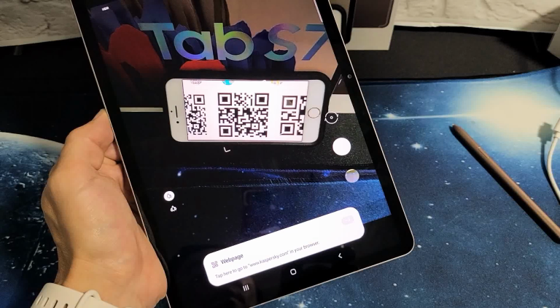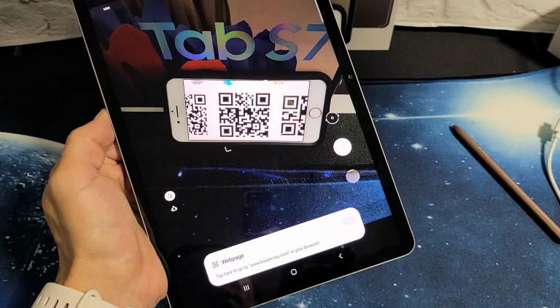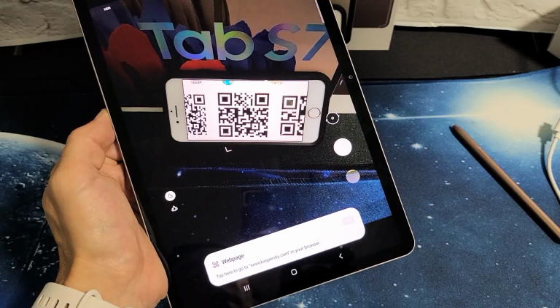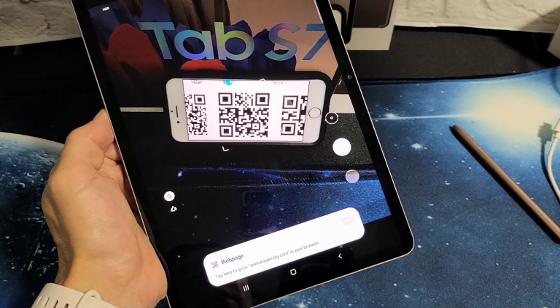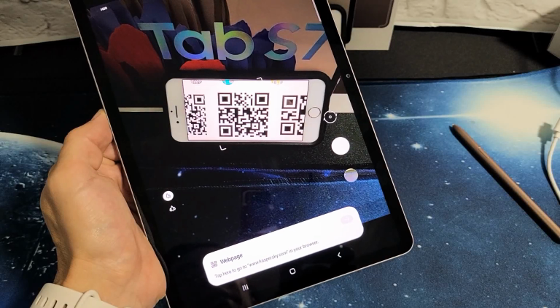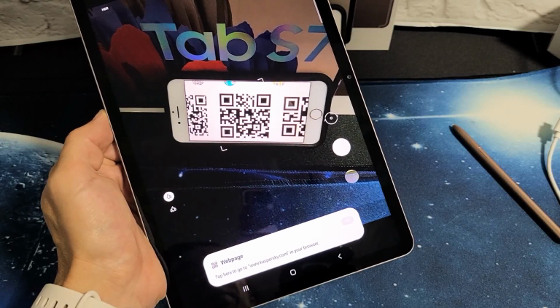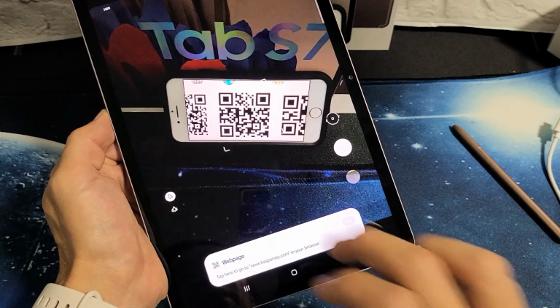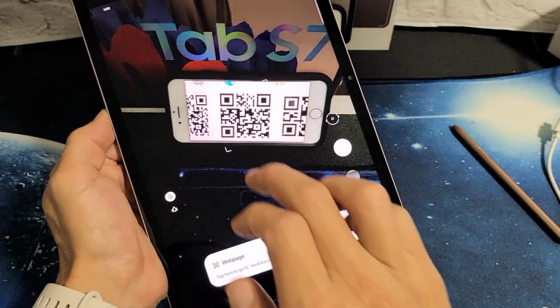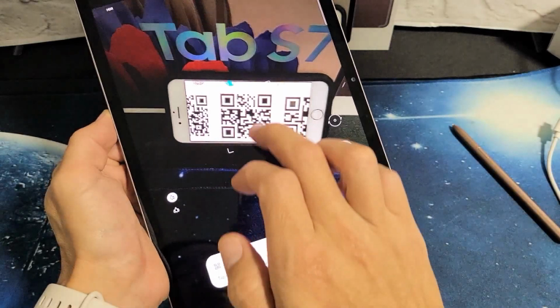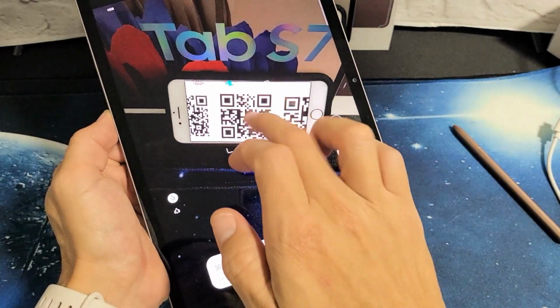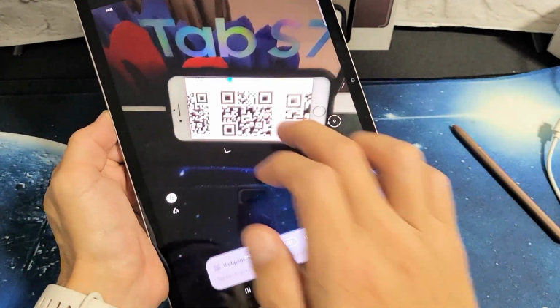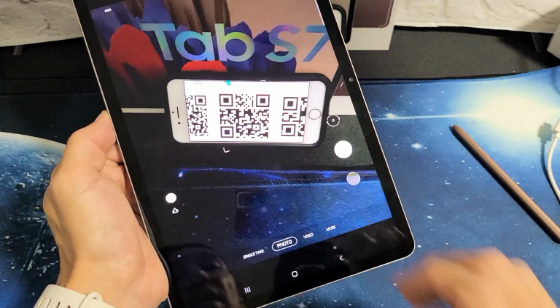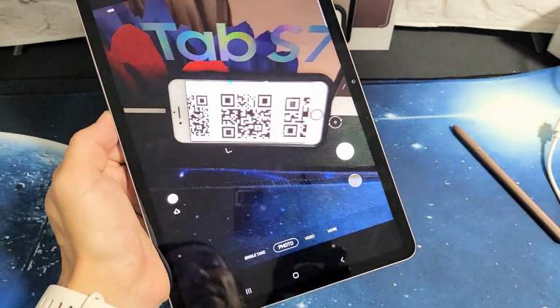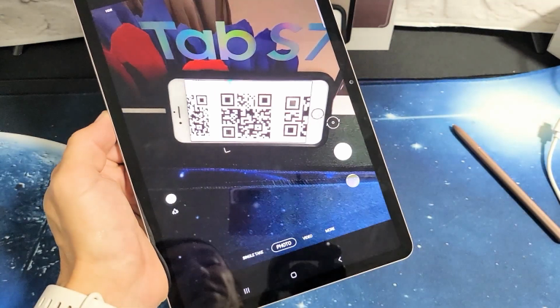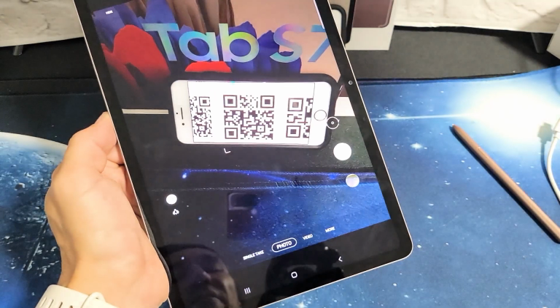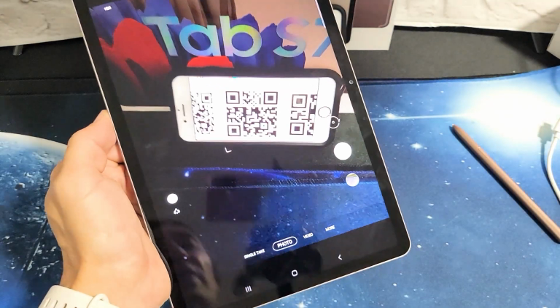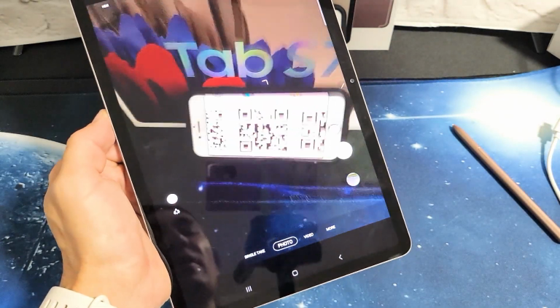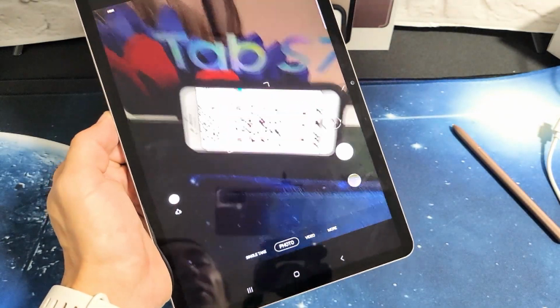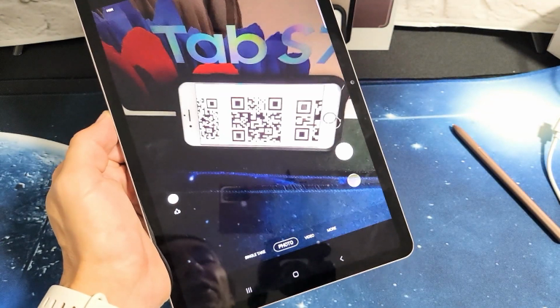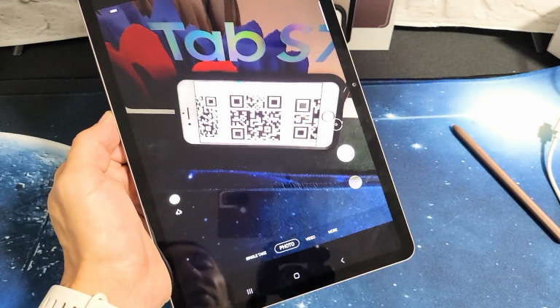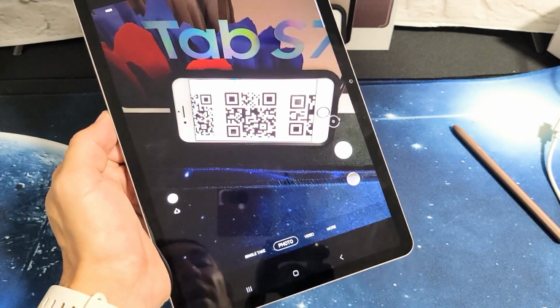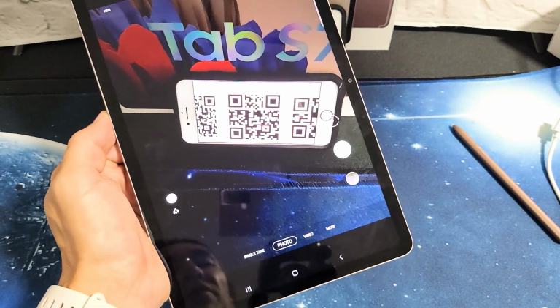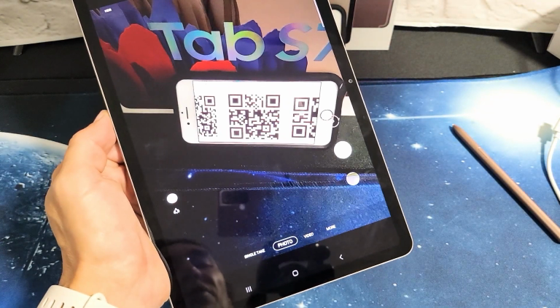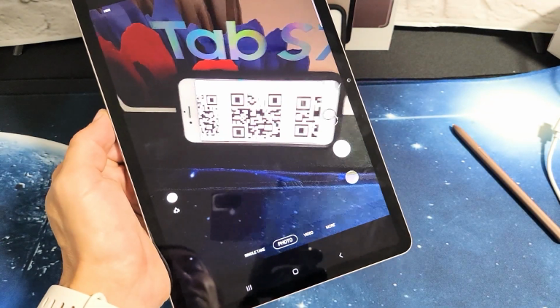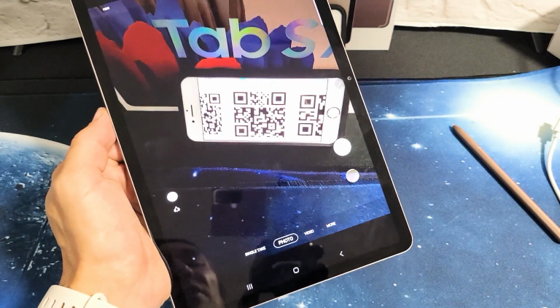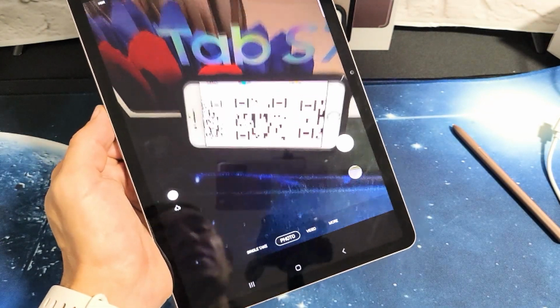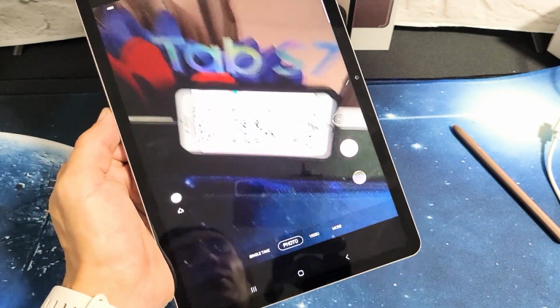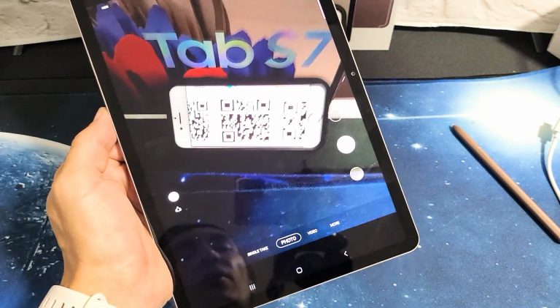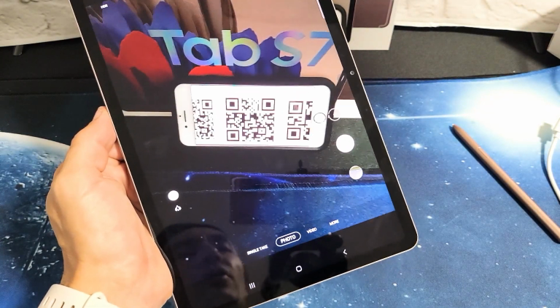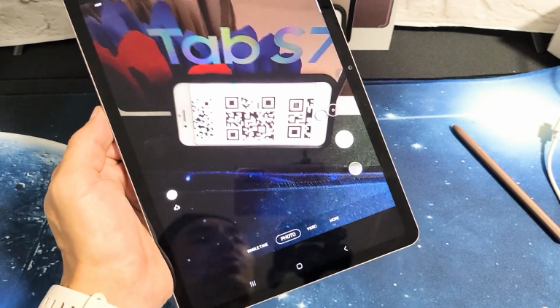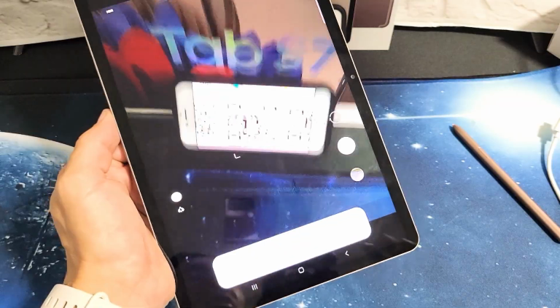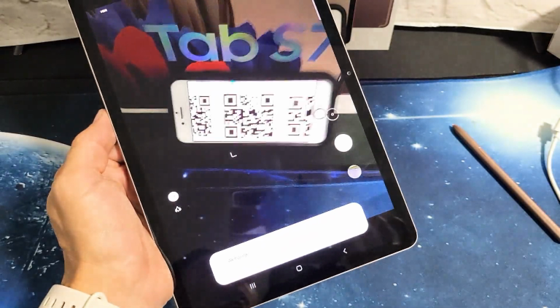I have a Samsung Galaxy Tab S7 here. I'm going to show you how to use the QR code scanner.